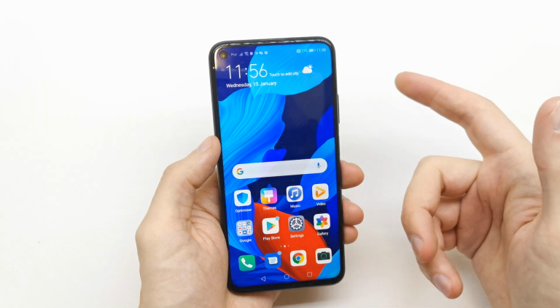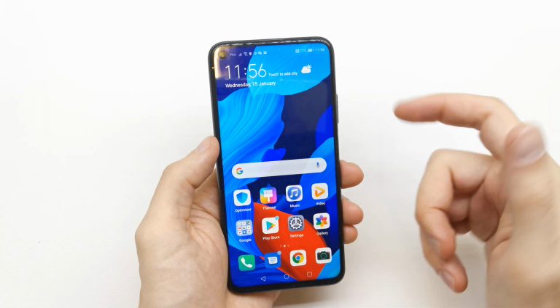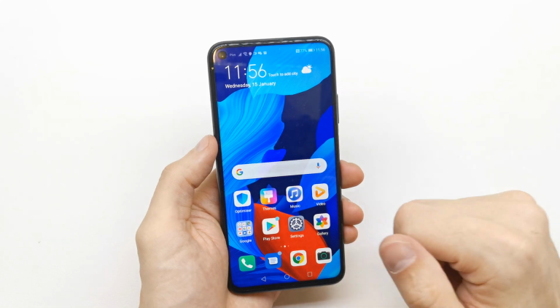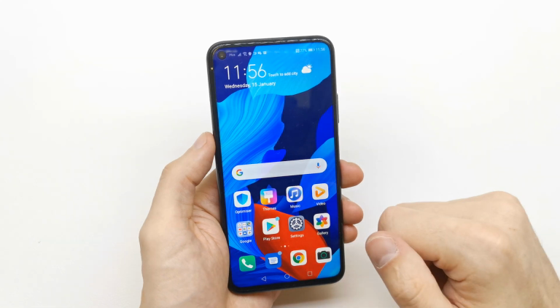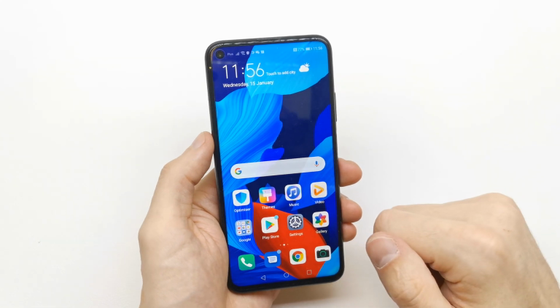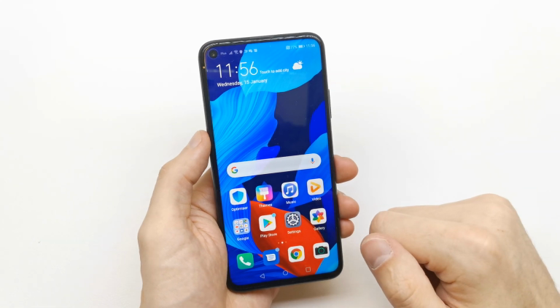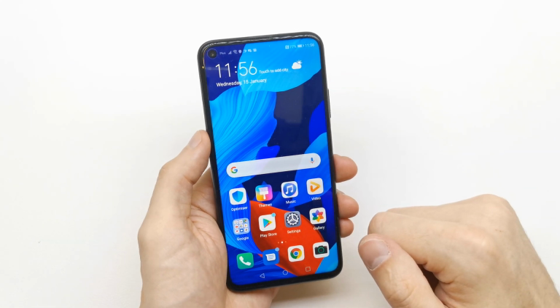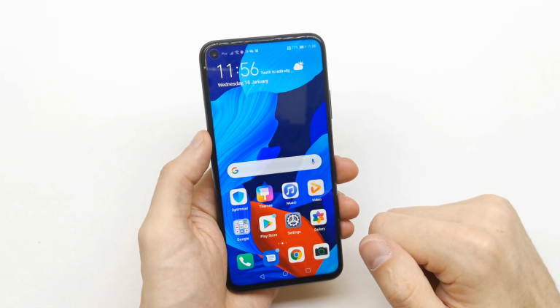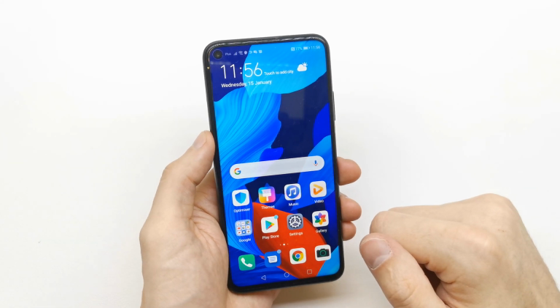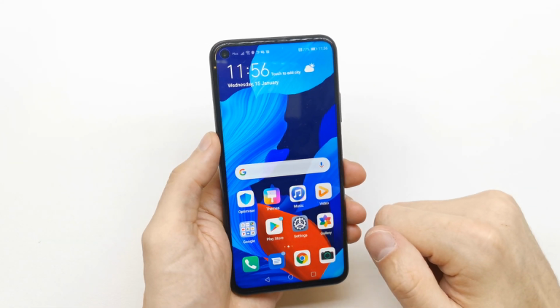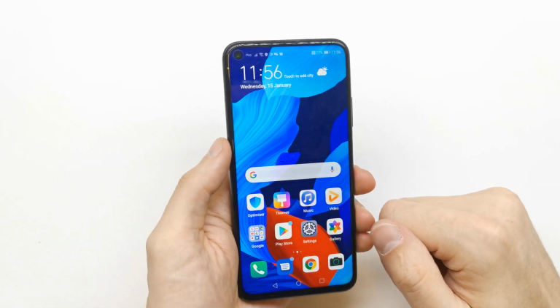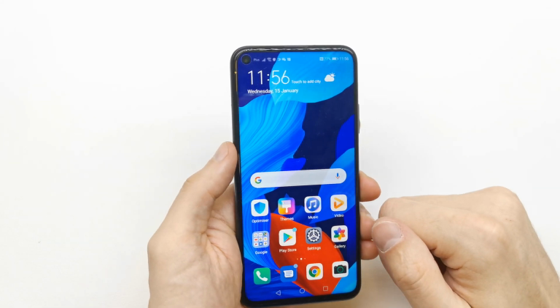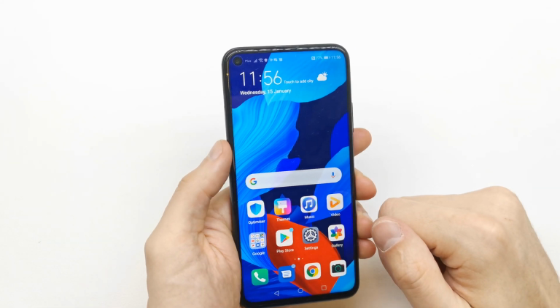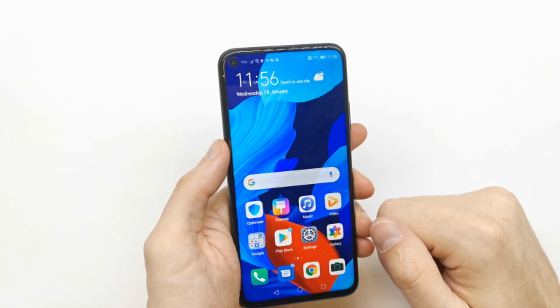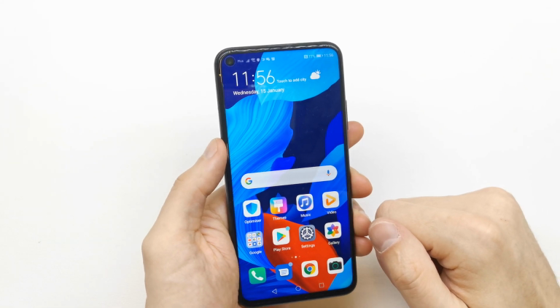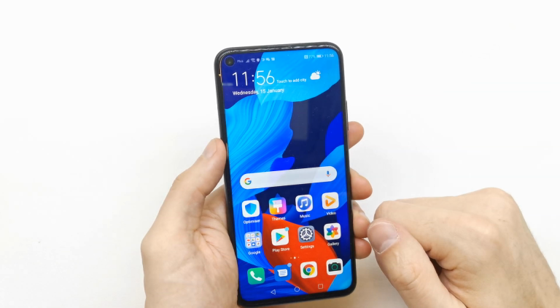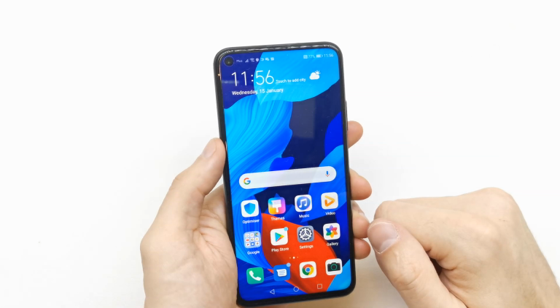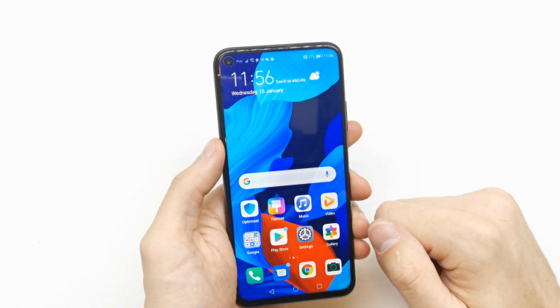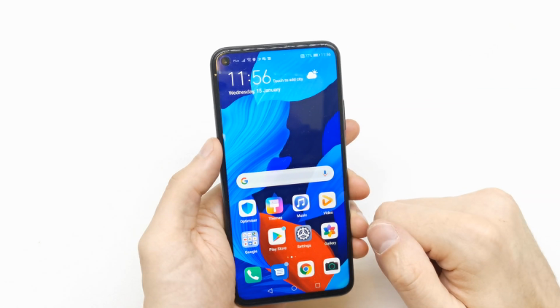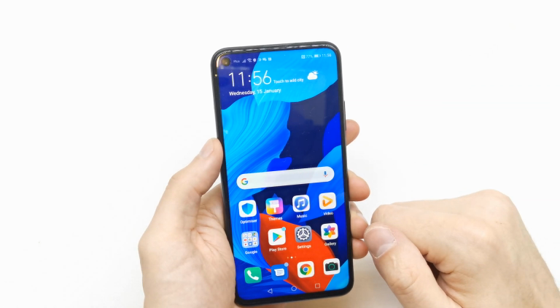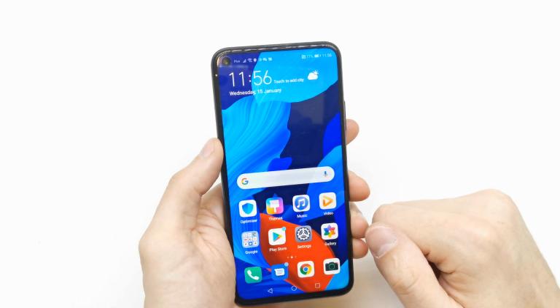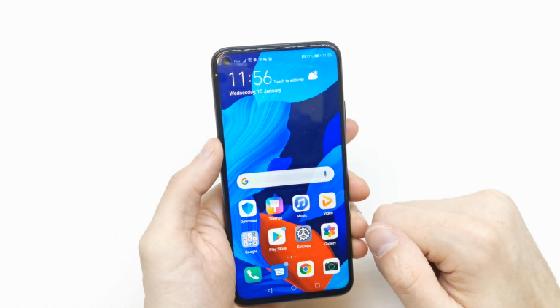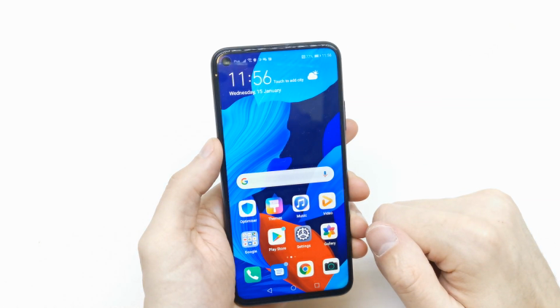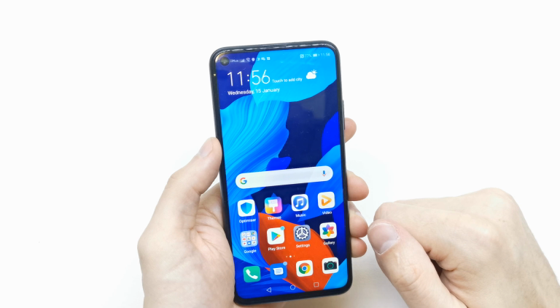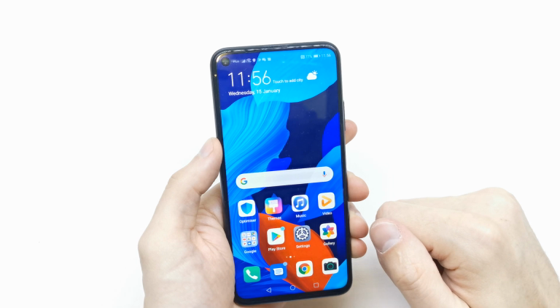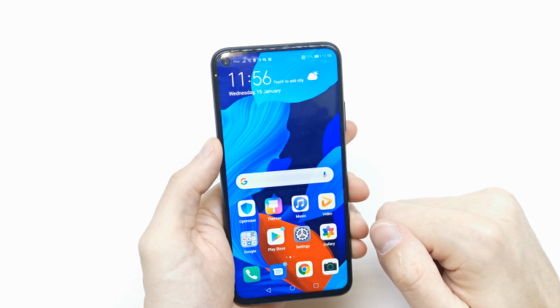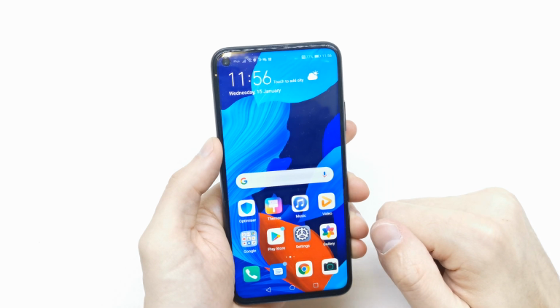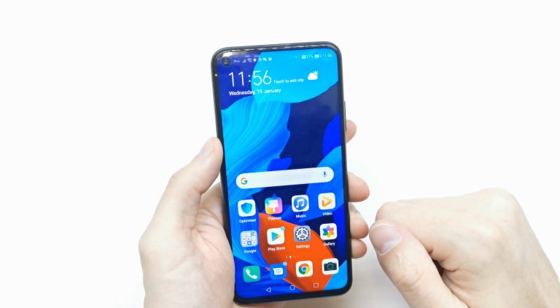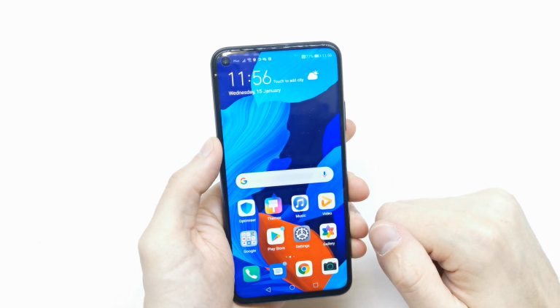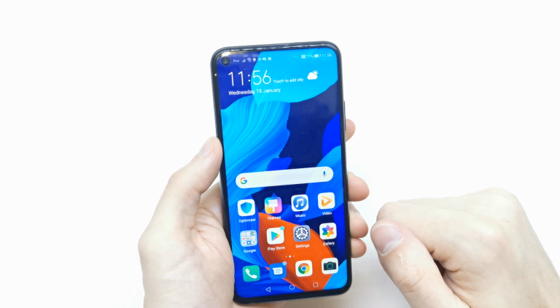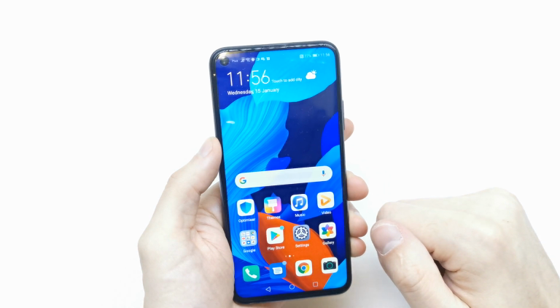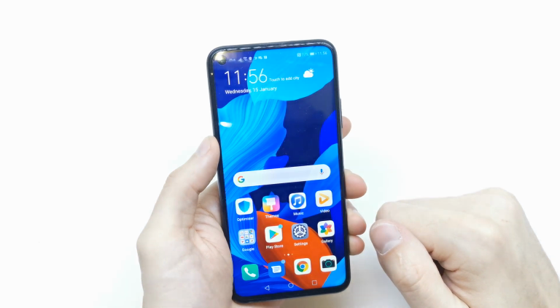And that's it! Your first setup of the phone is already done and you can start using your phone.